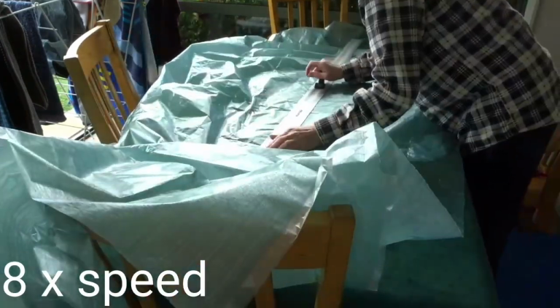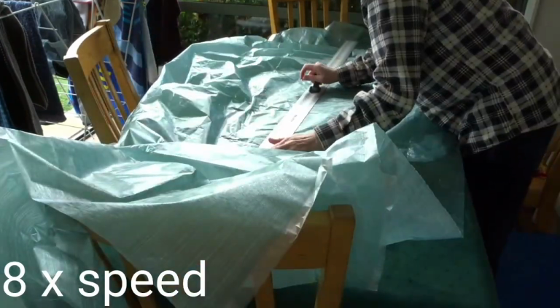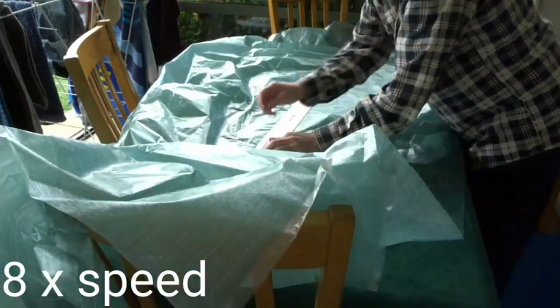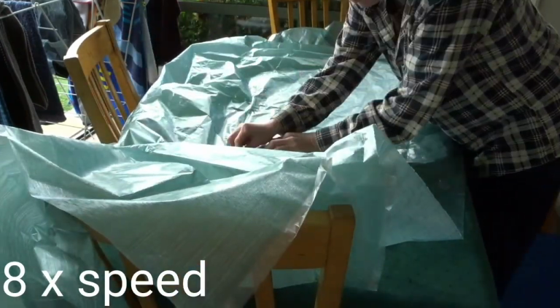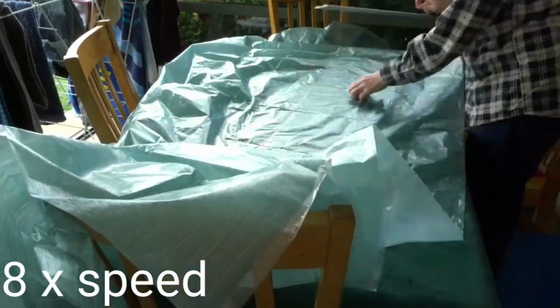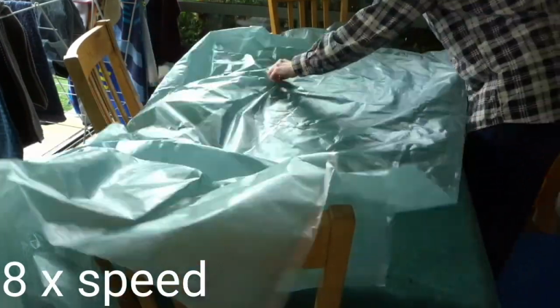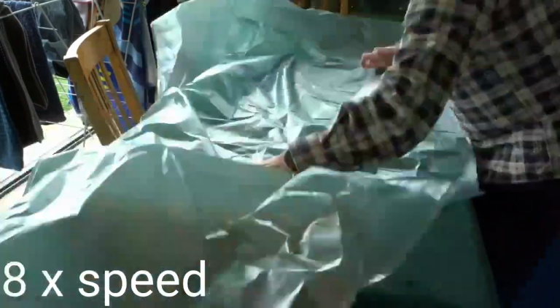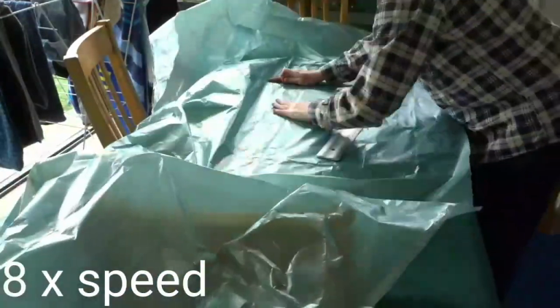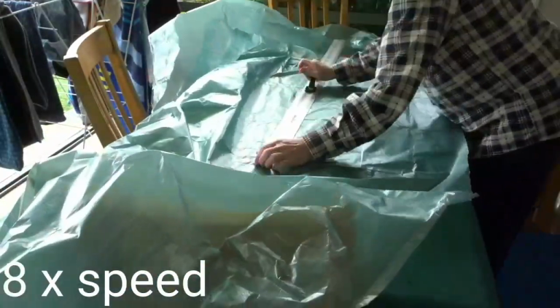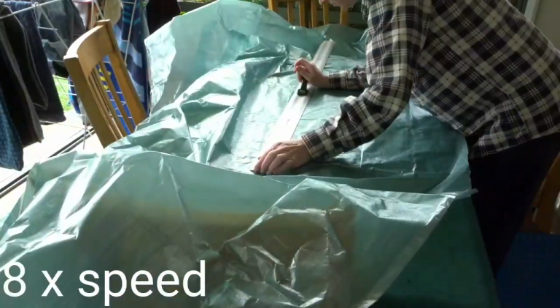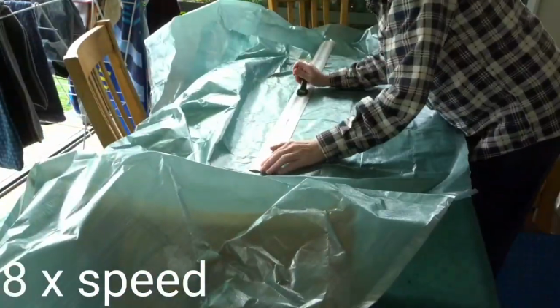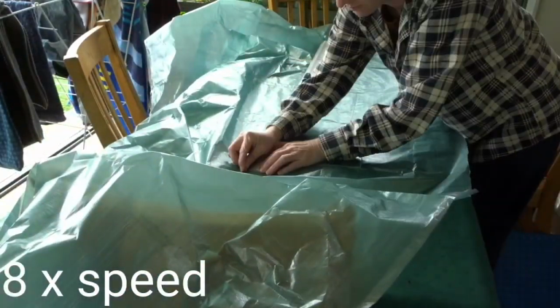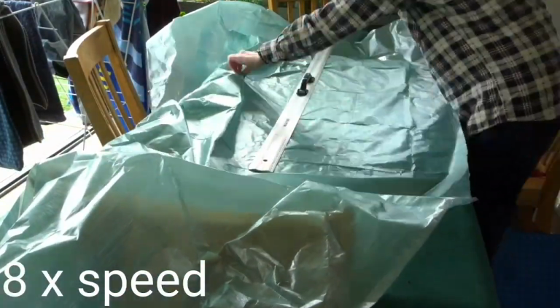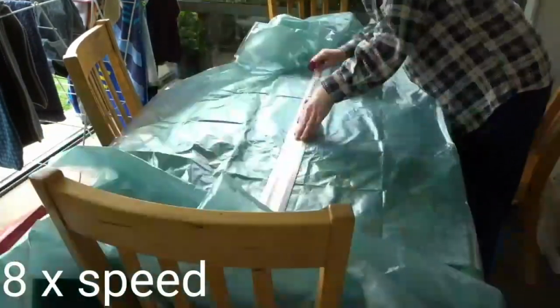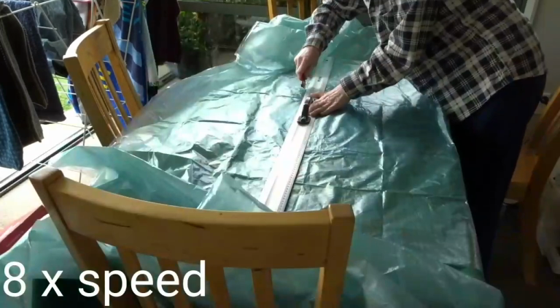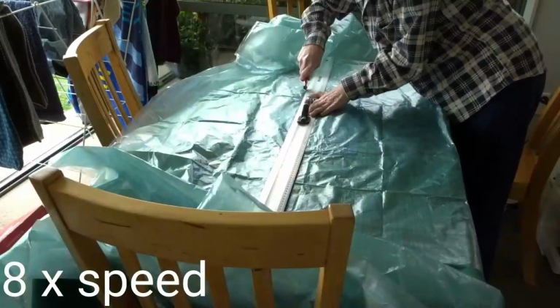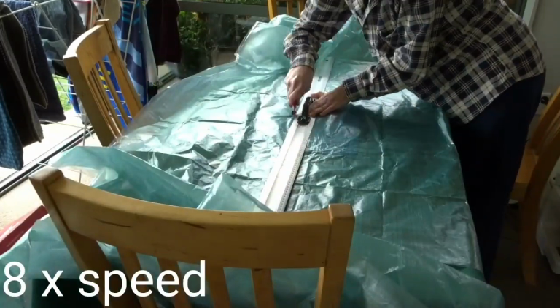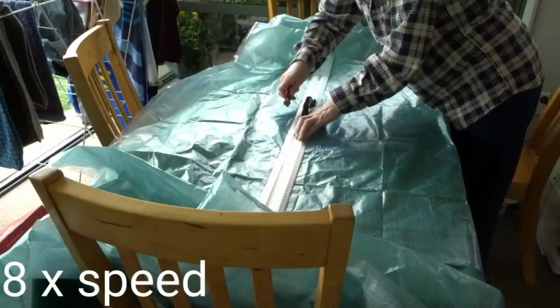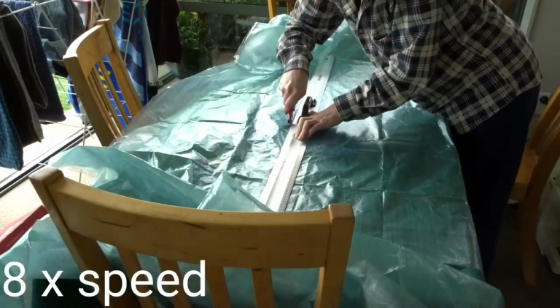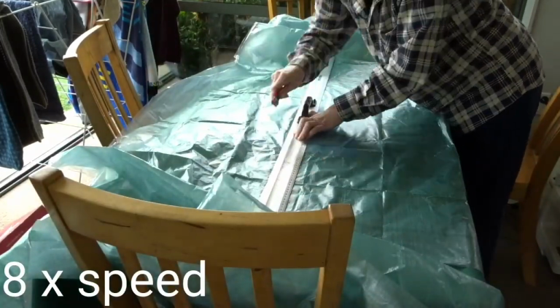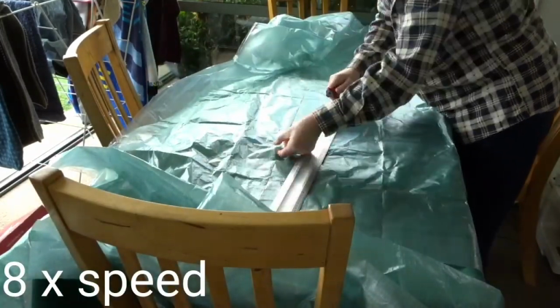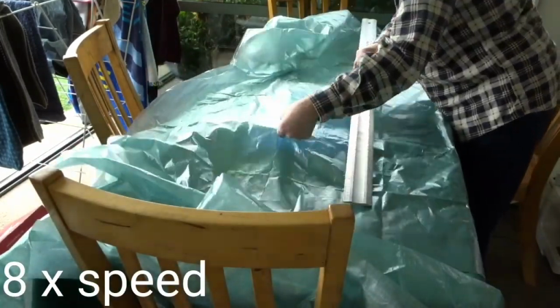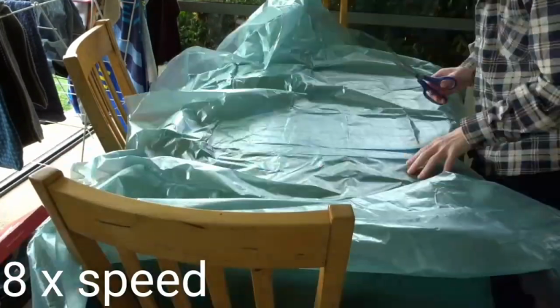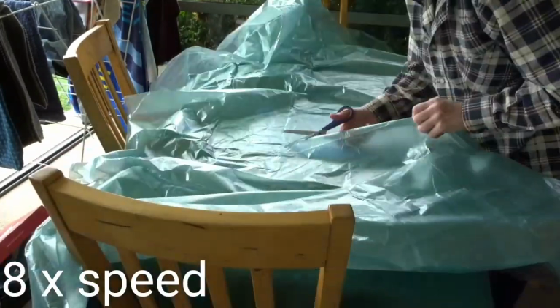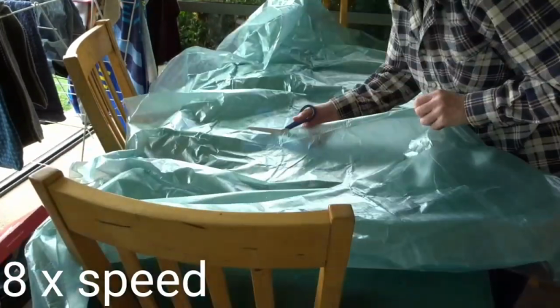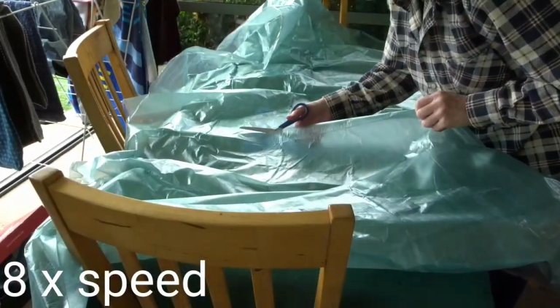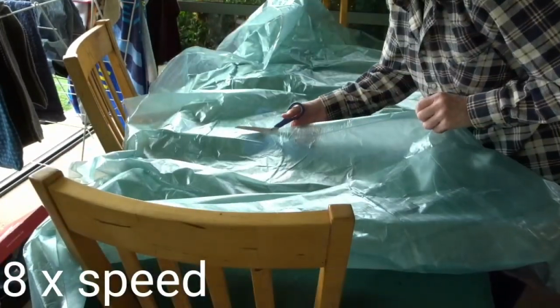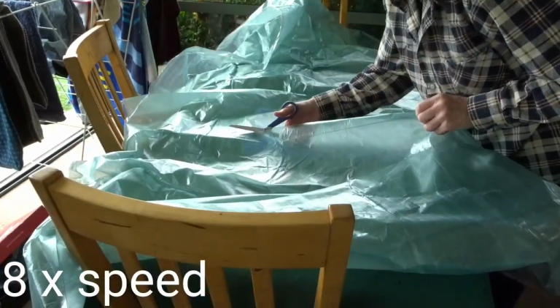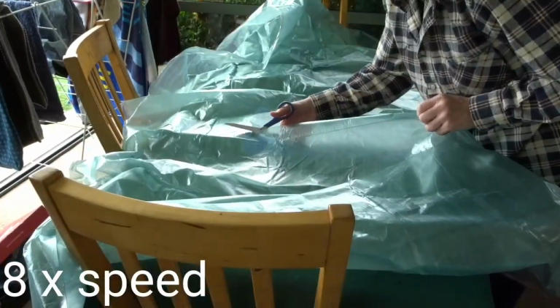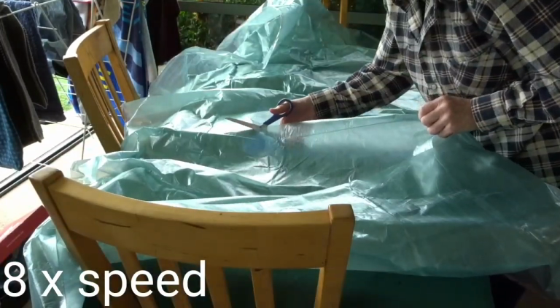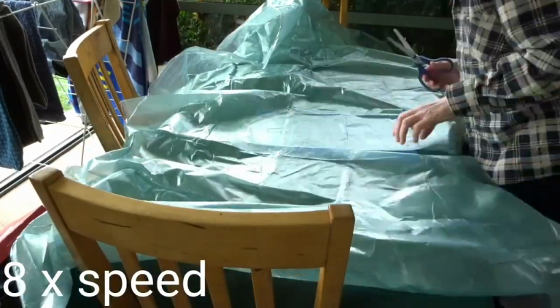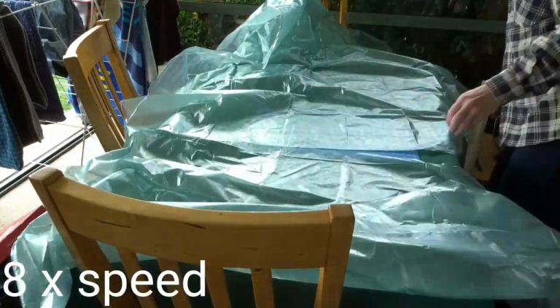I went ahead and cut out the tent roof in the DCF material, allowing a two centimeter seam allowance on each side.